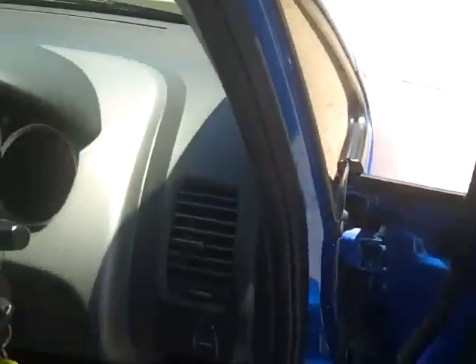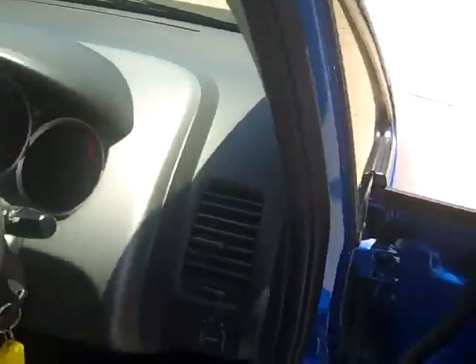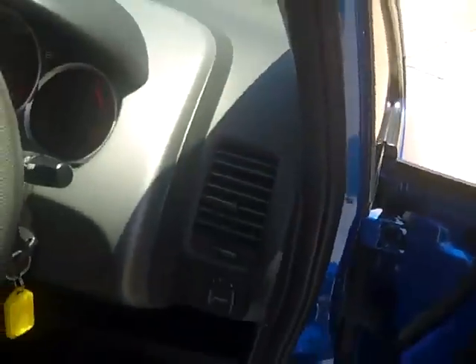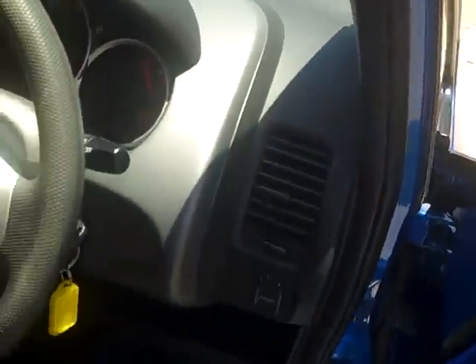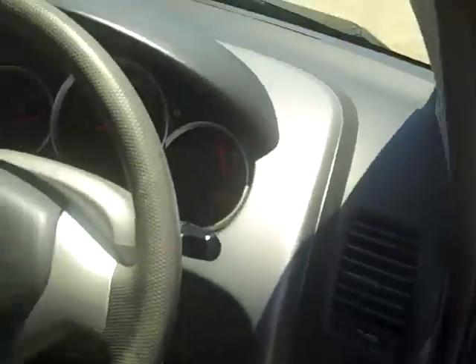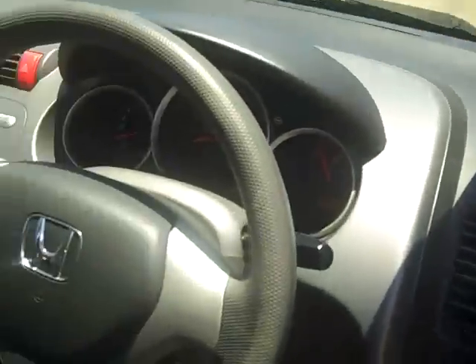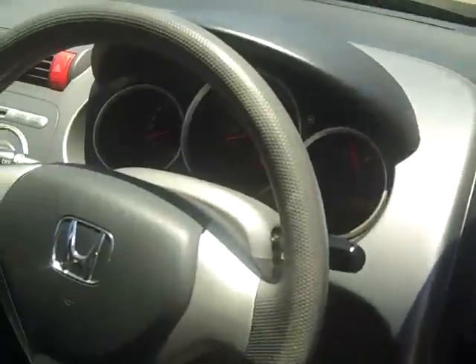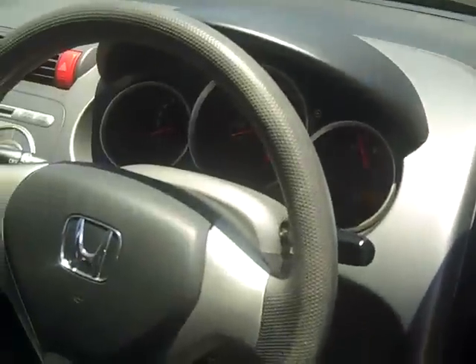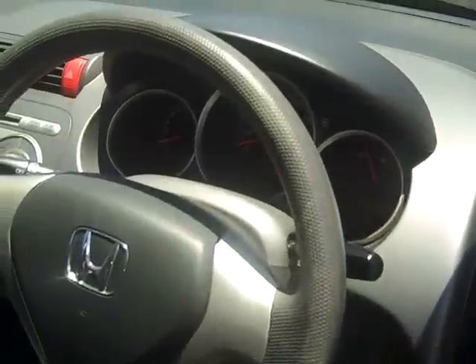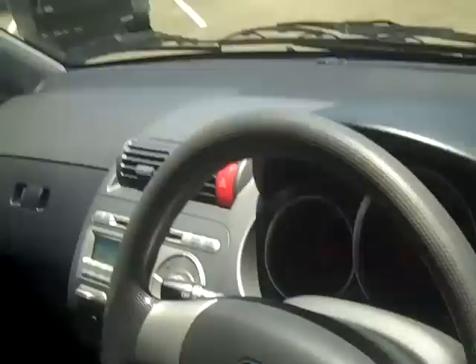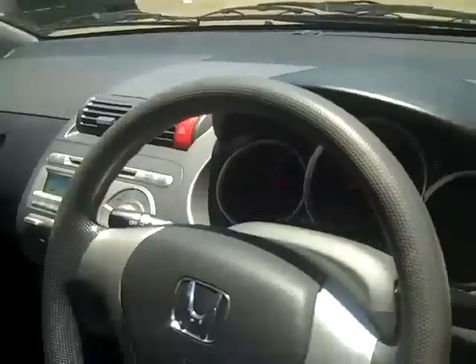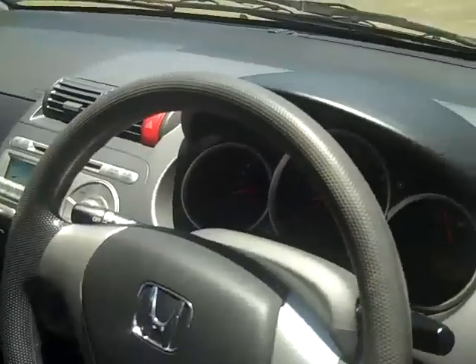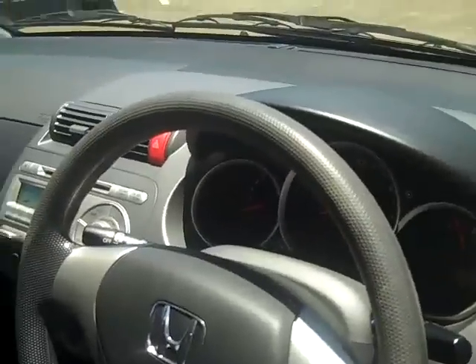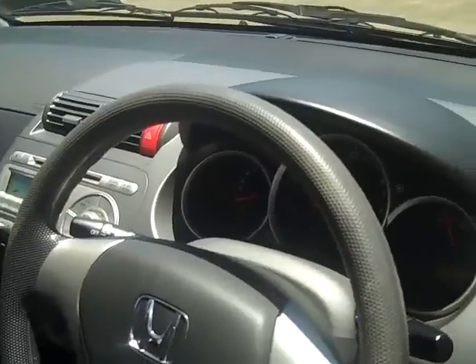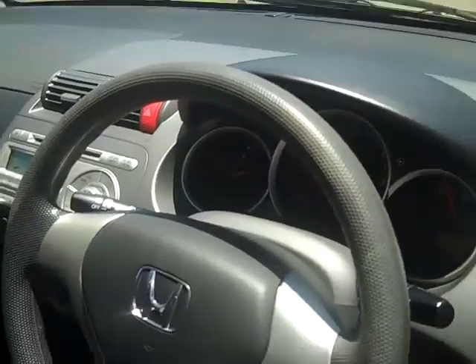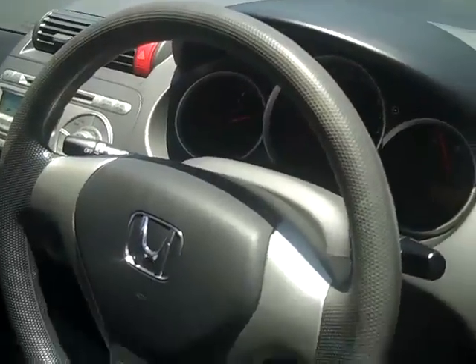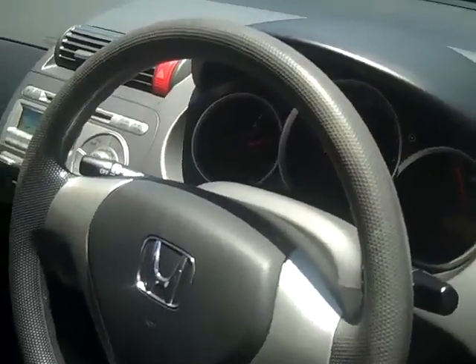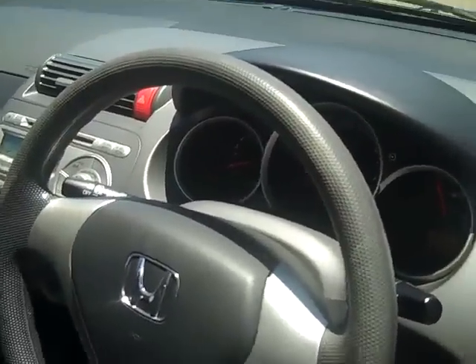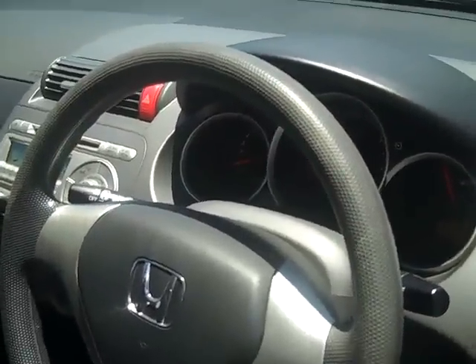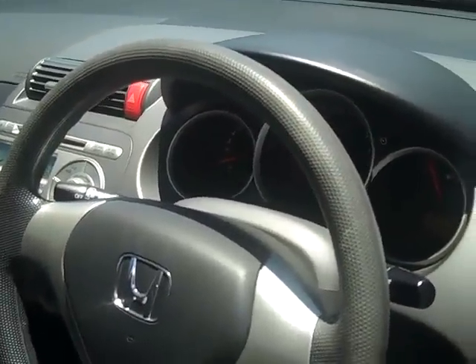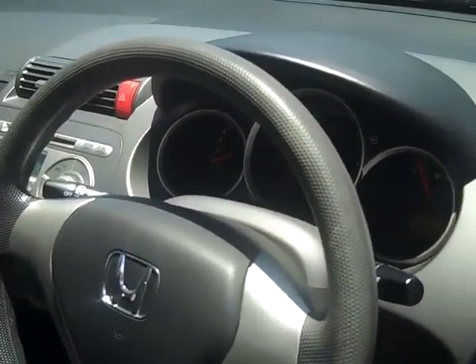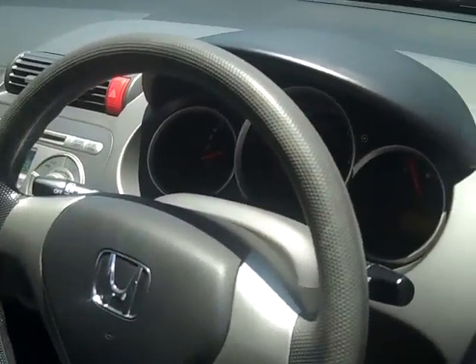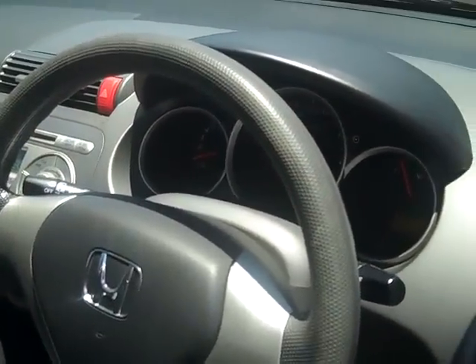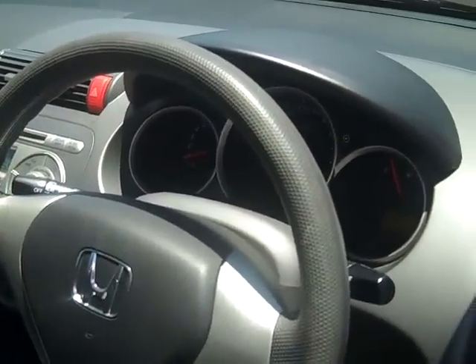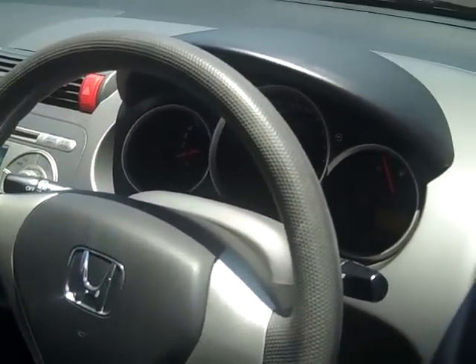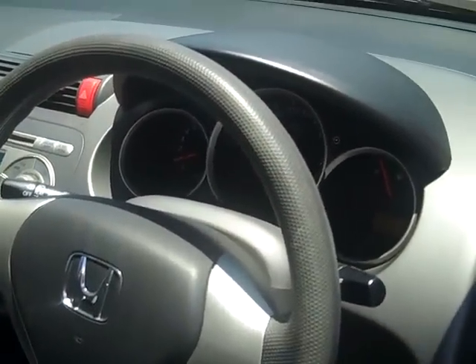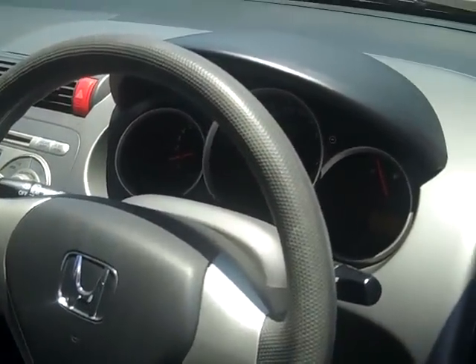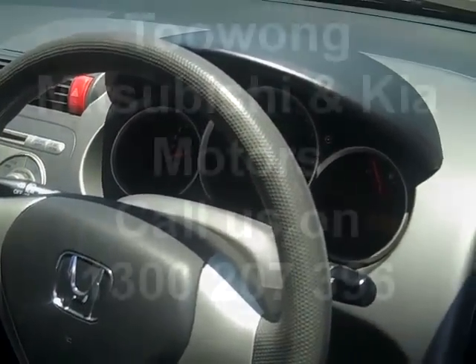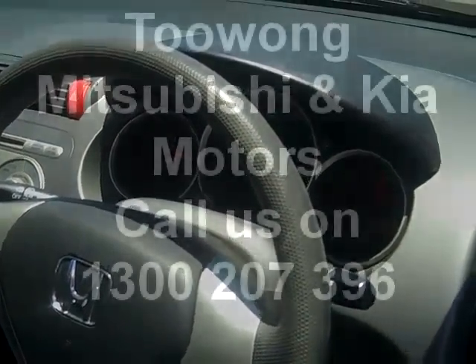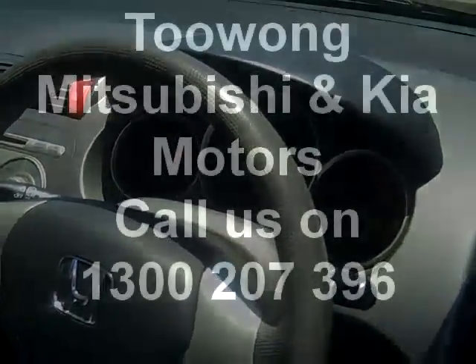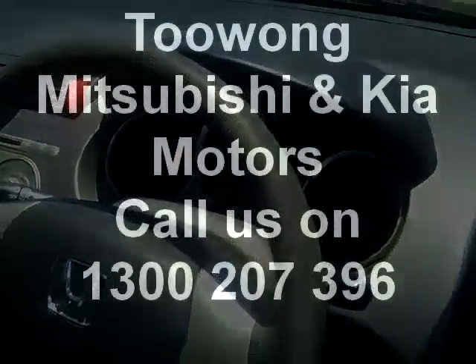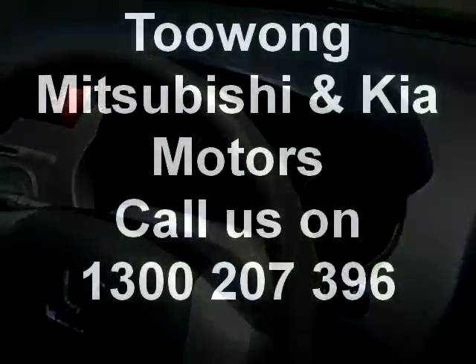So come in for a test drive today at Tuong Mitsubishi and Kia Motors.